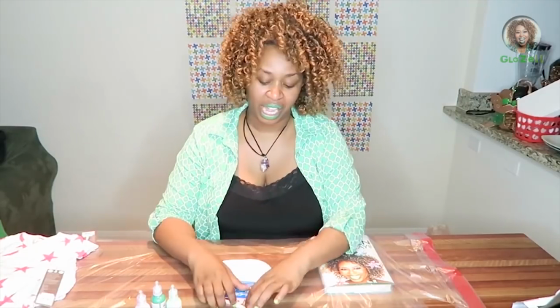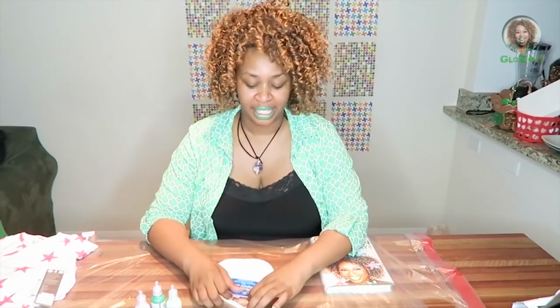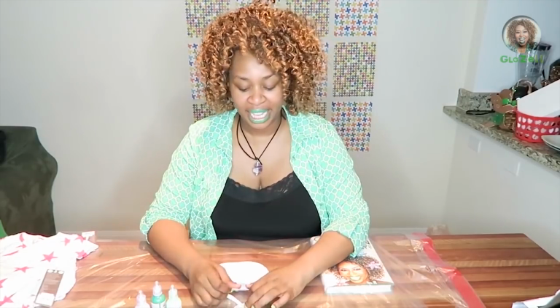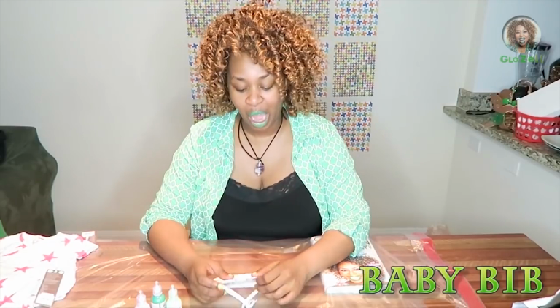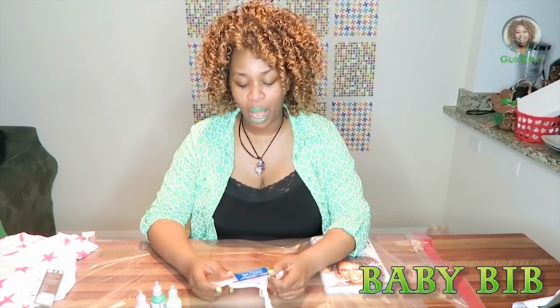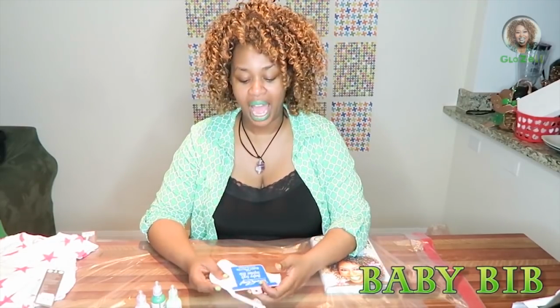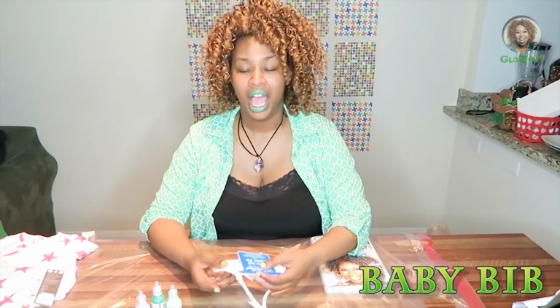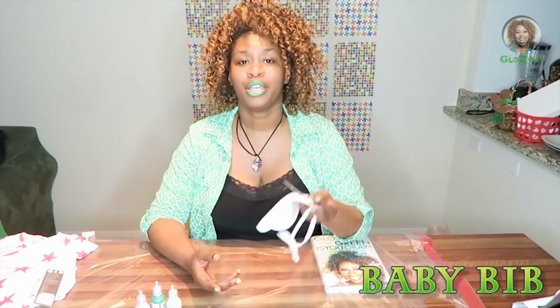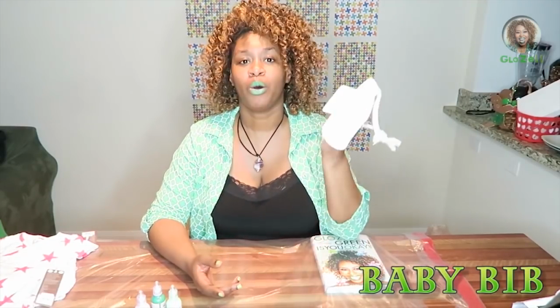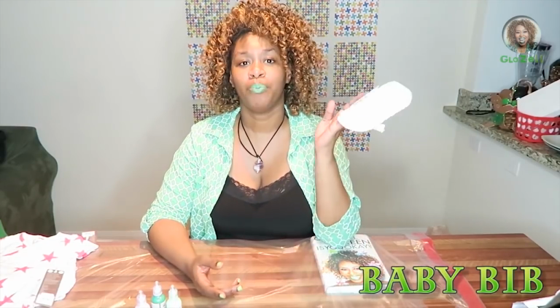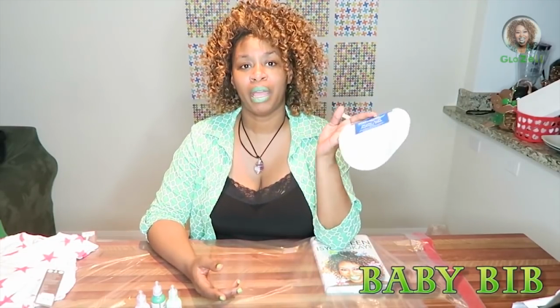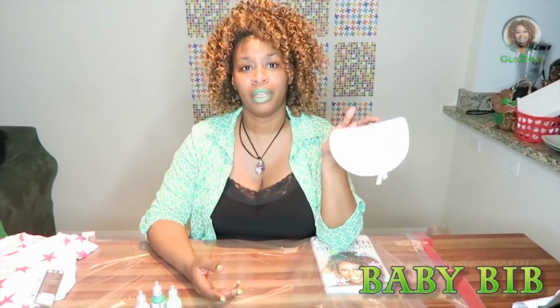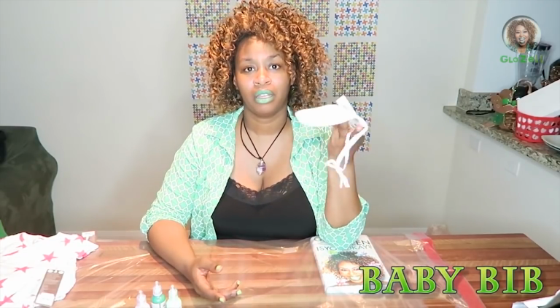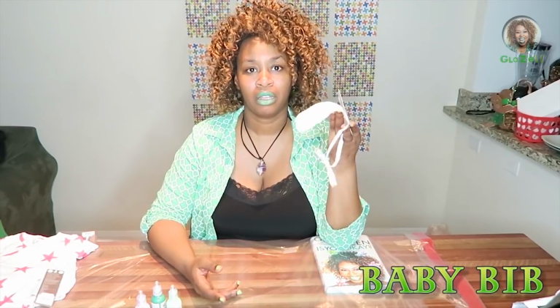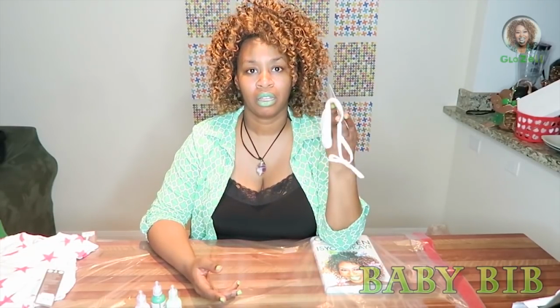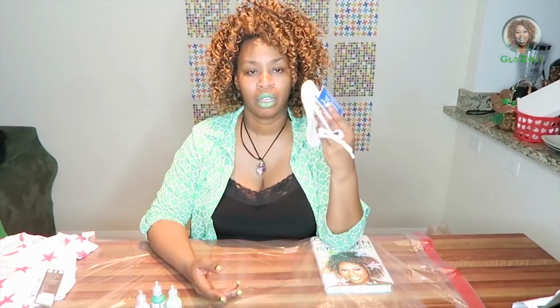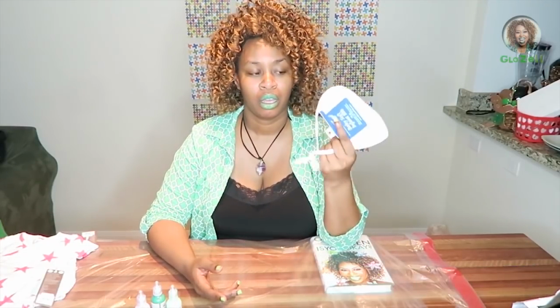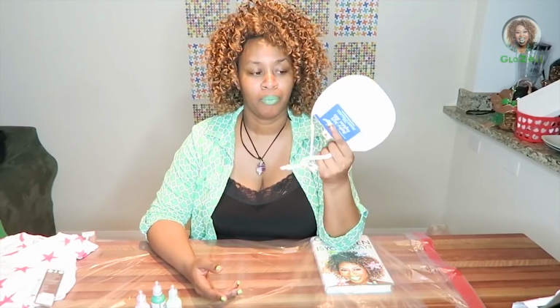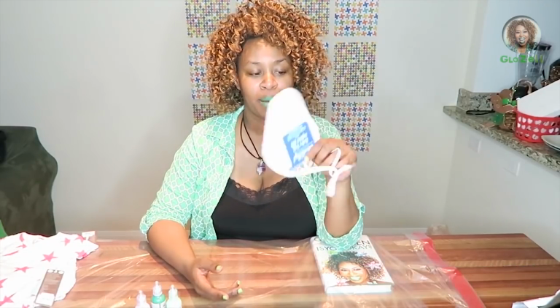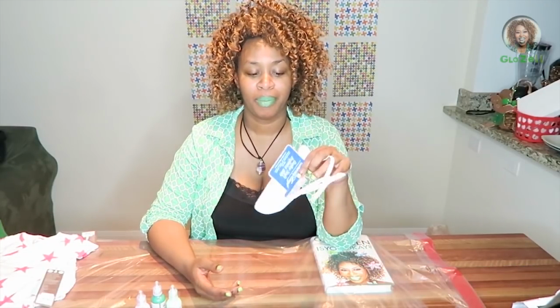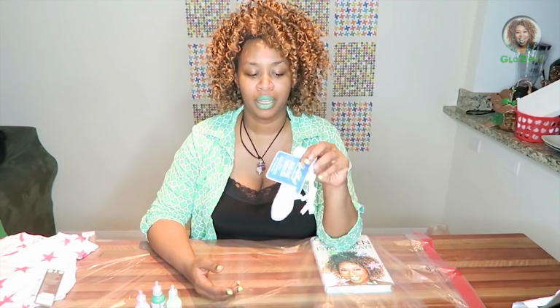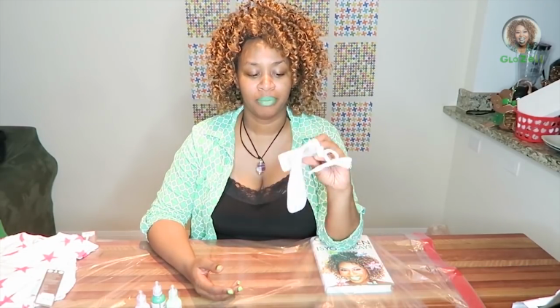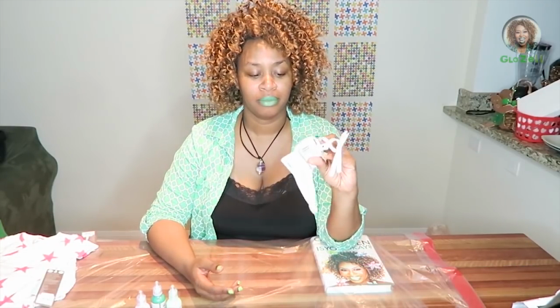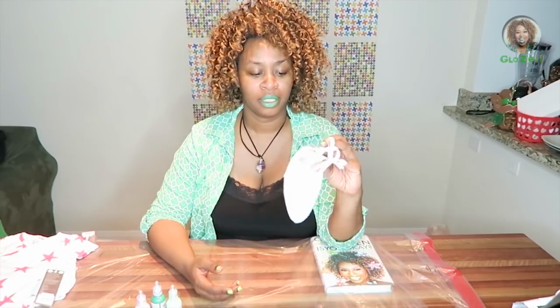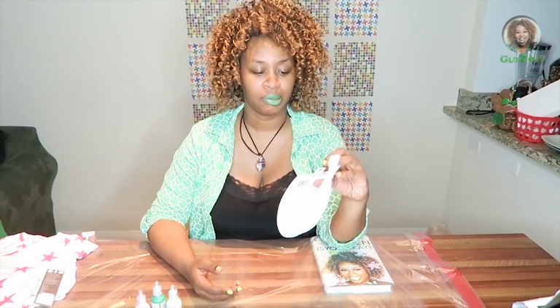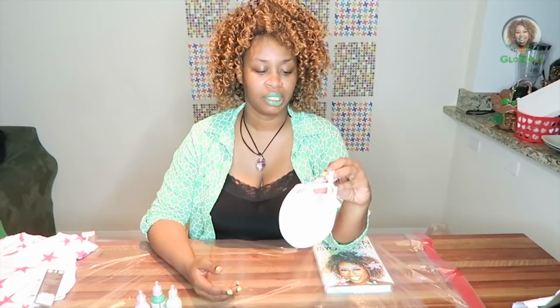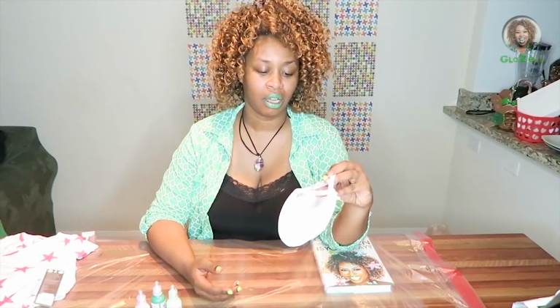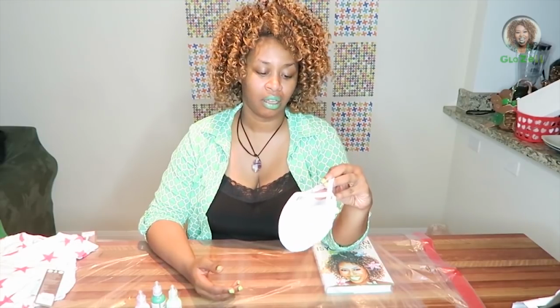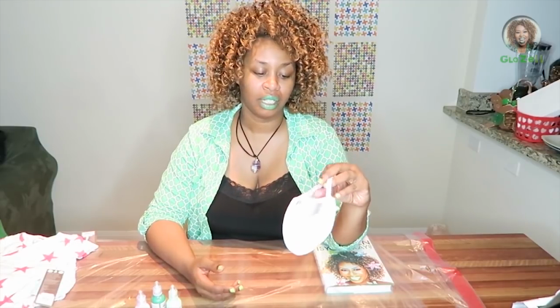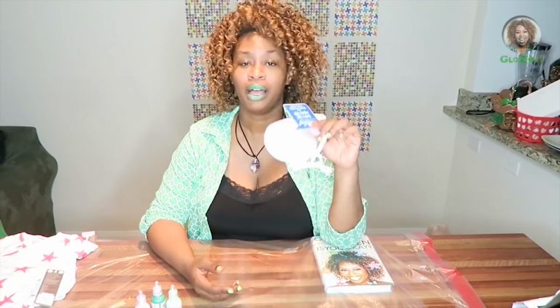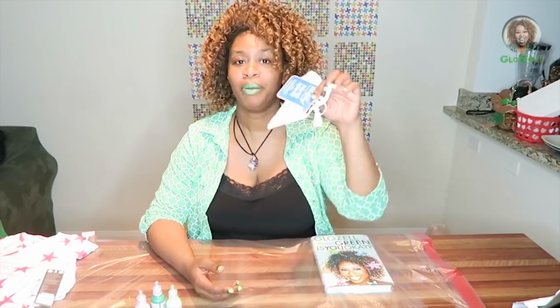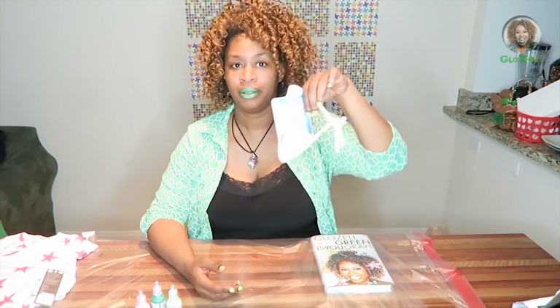DIY your baby bib. Is this what it's called? Yeah, bib.